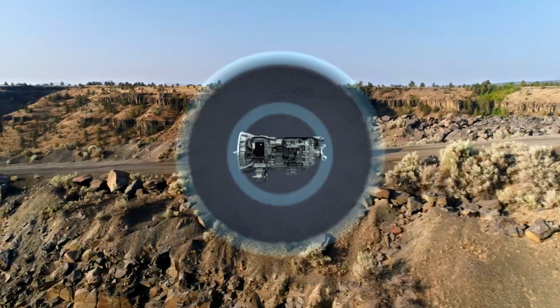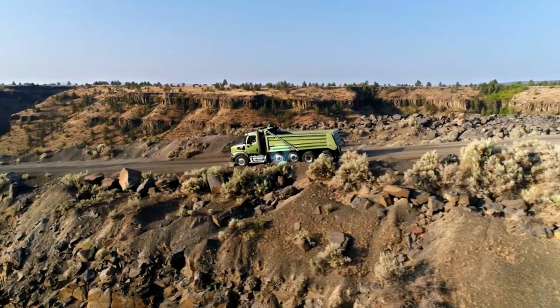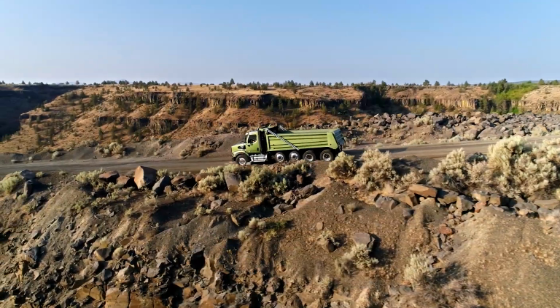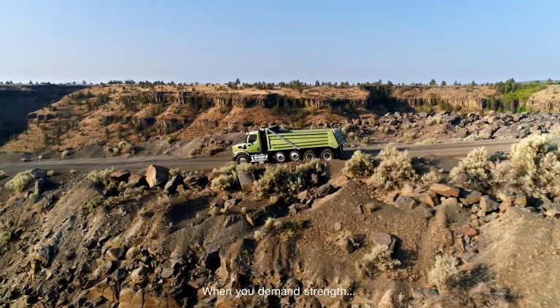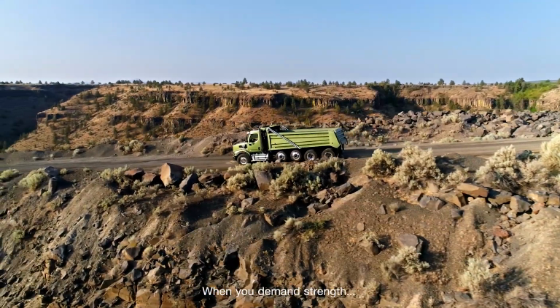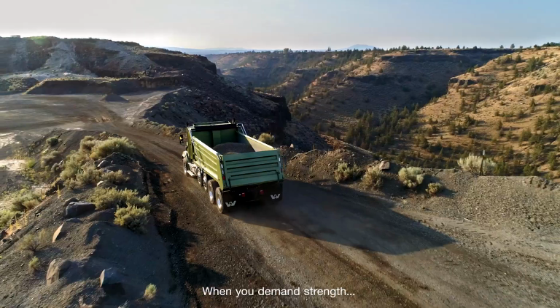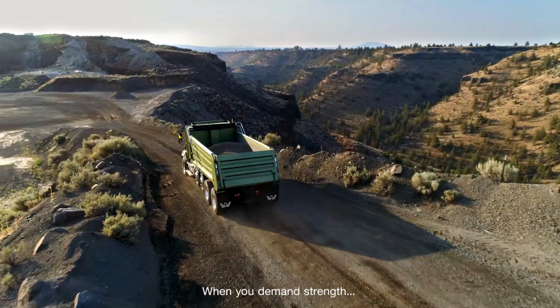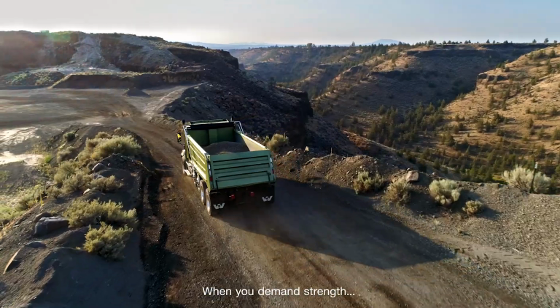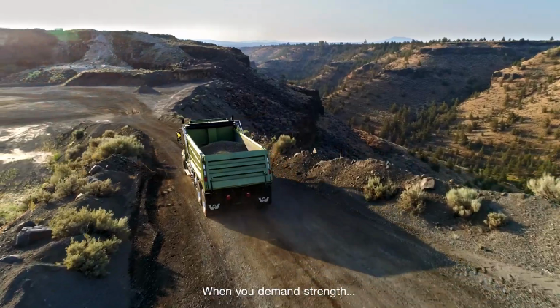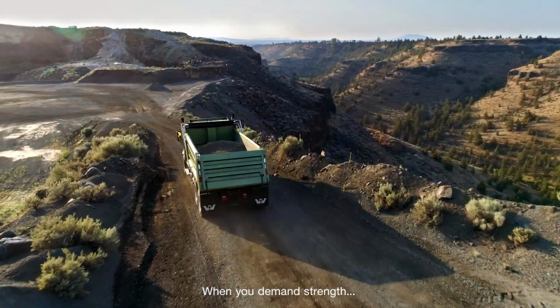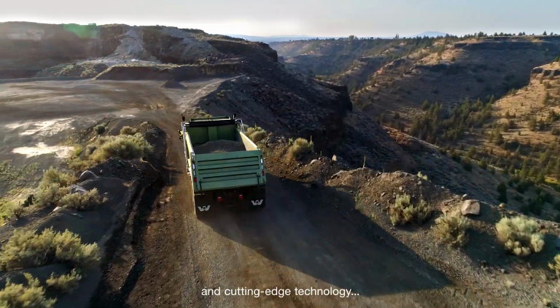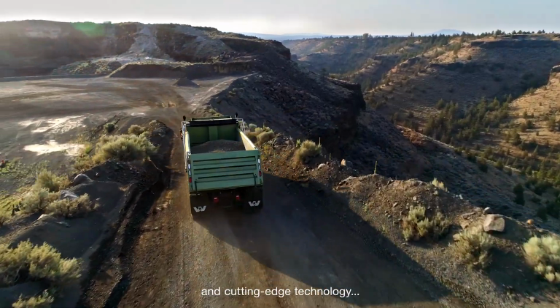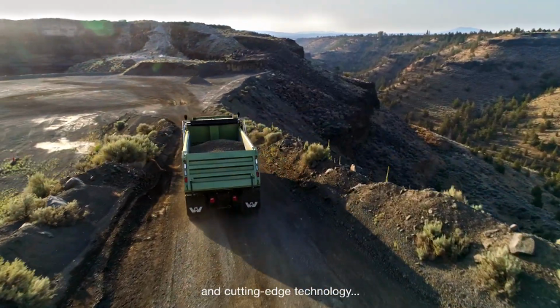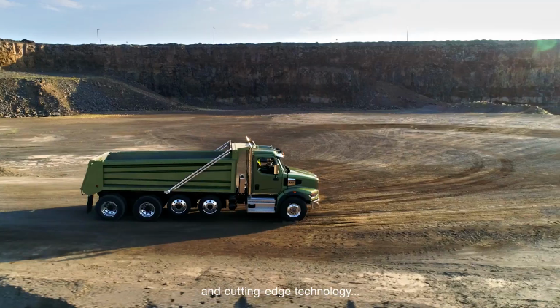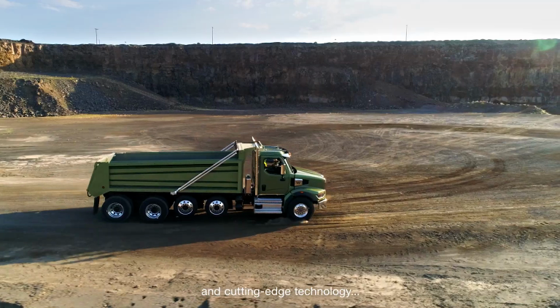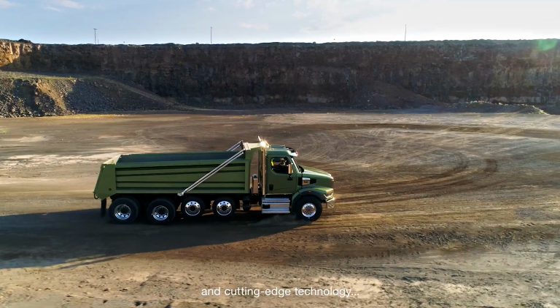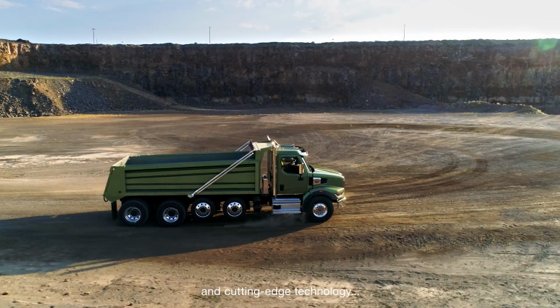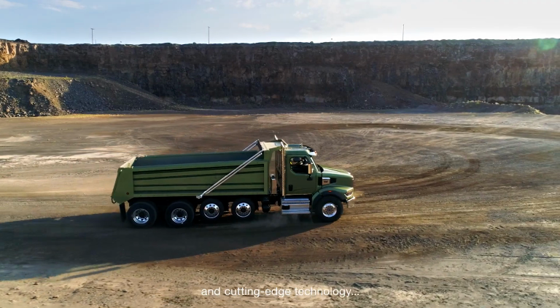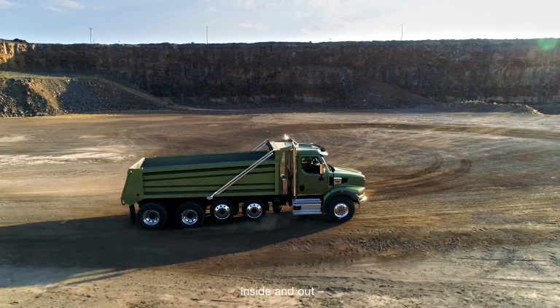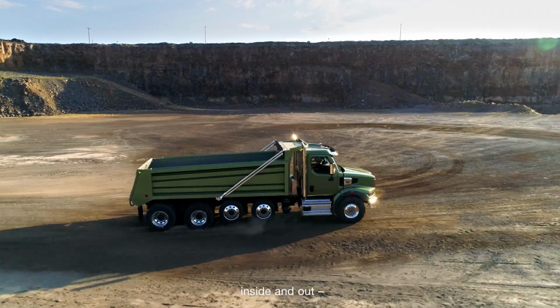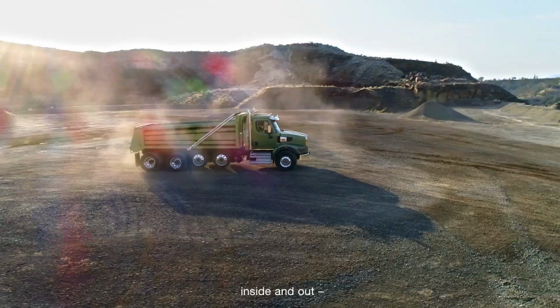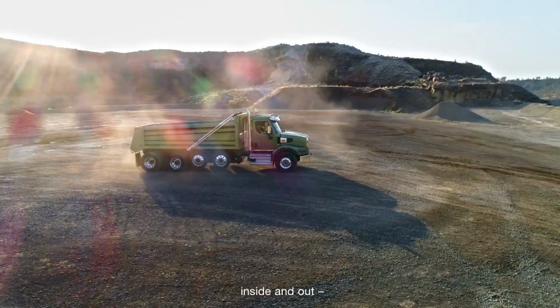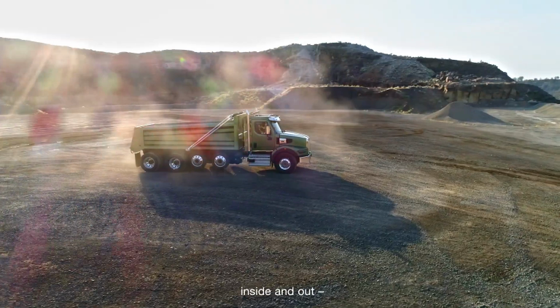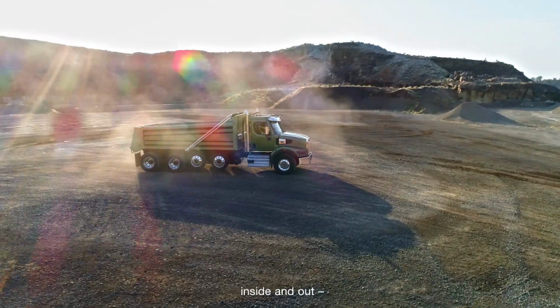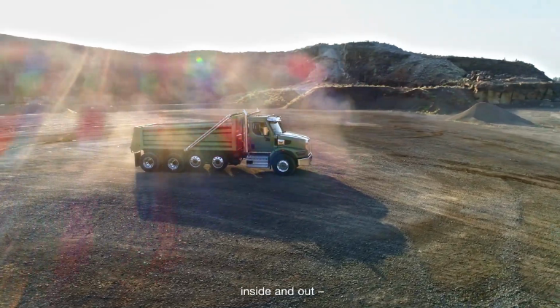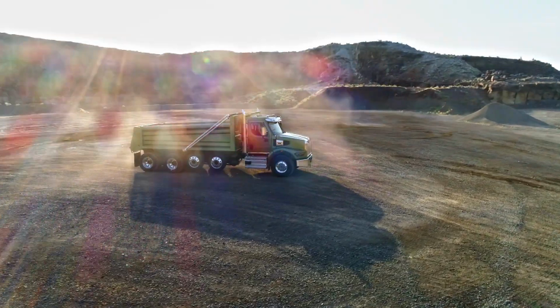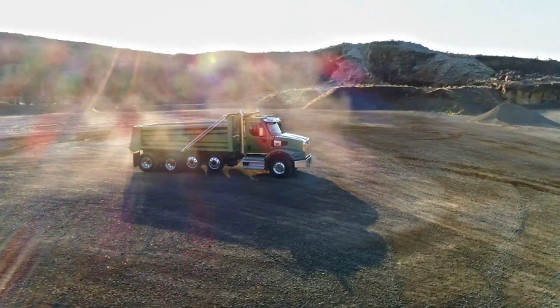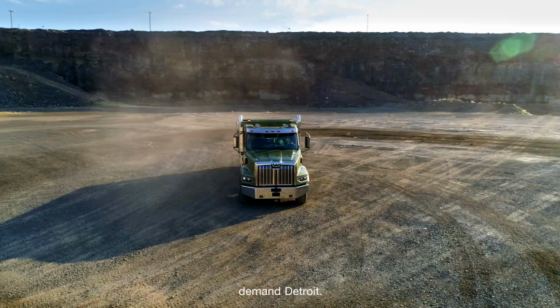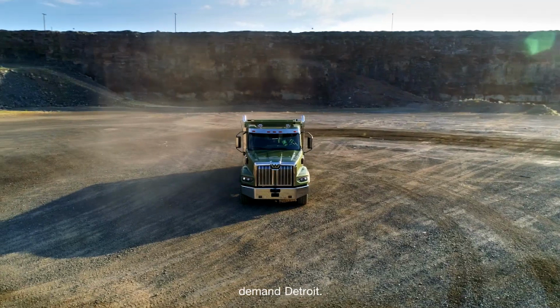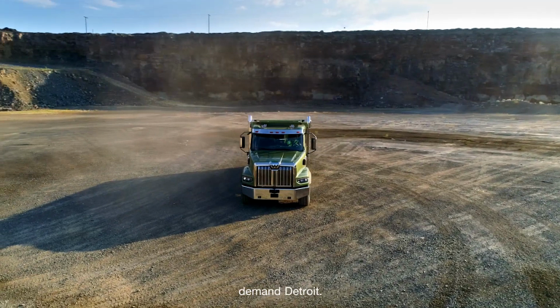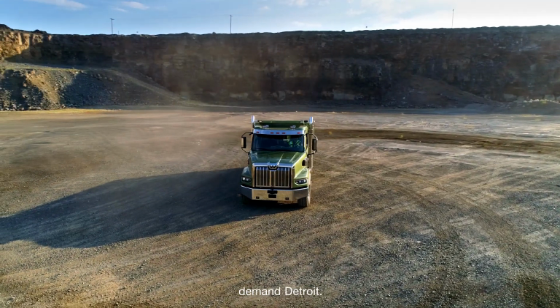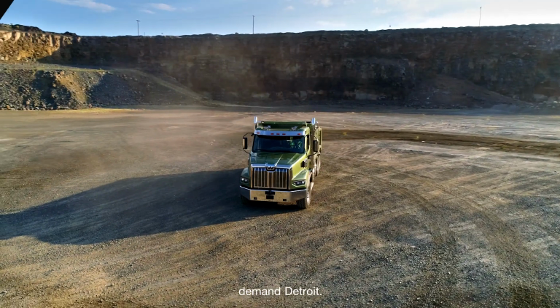When you demand strength and cutting-edge technology inside and out — demand Detroit.